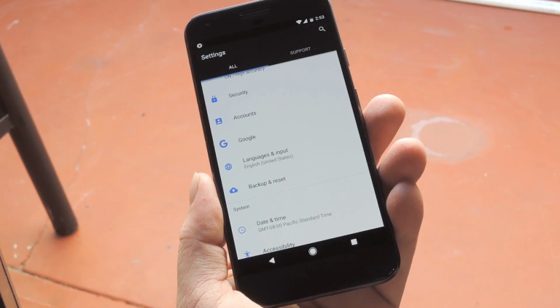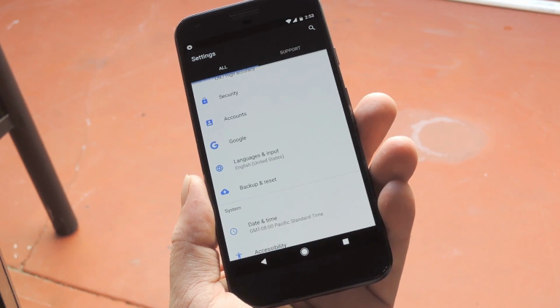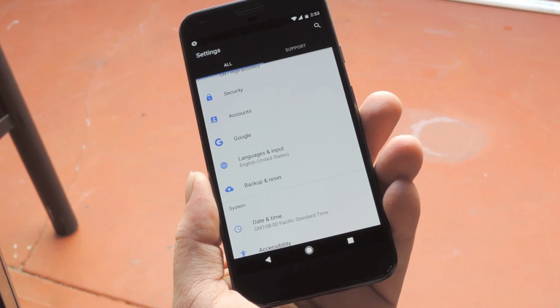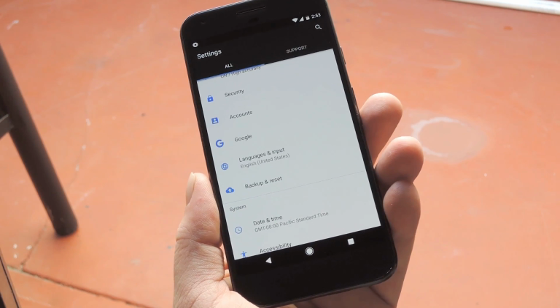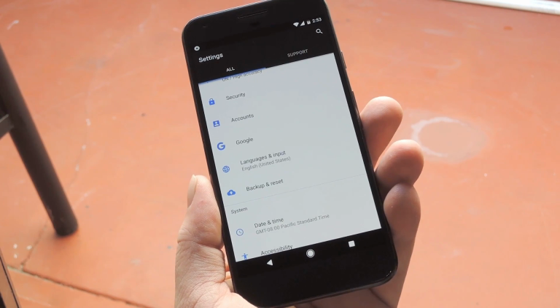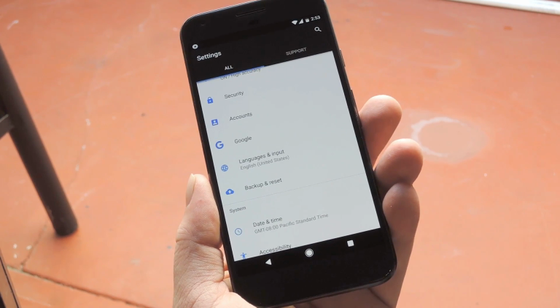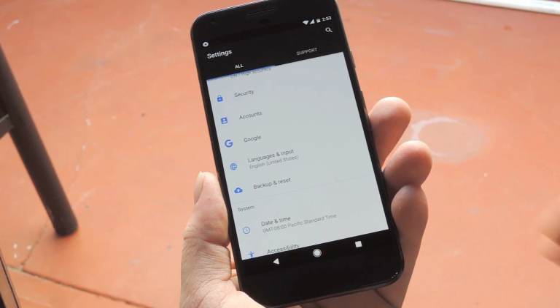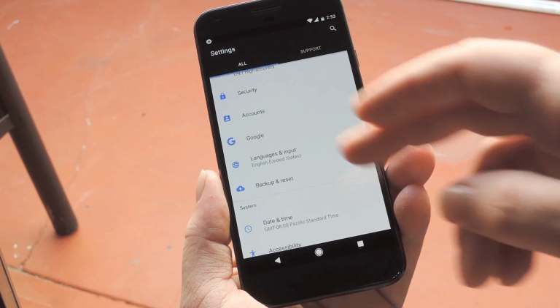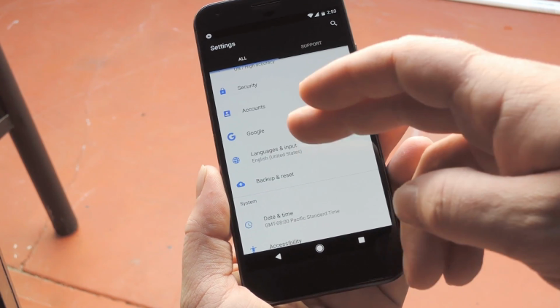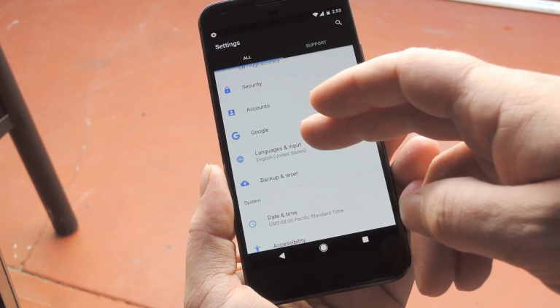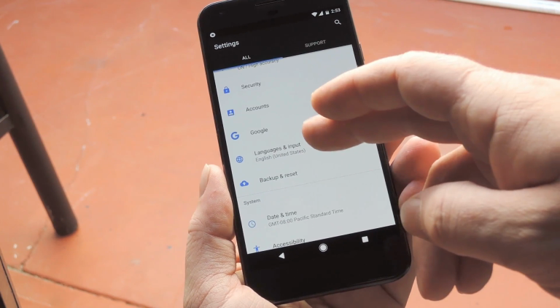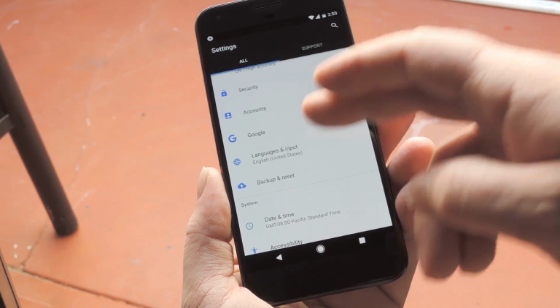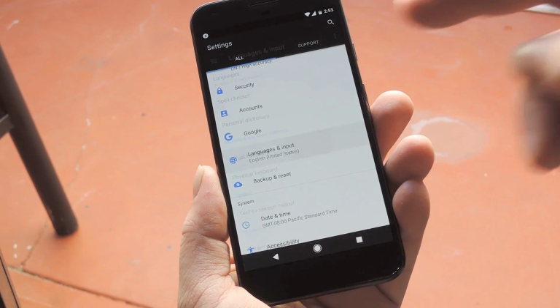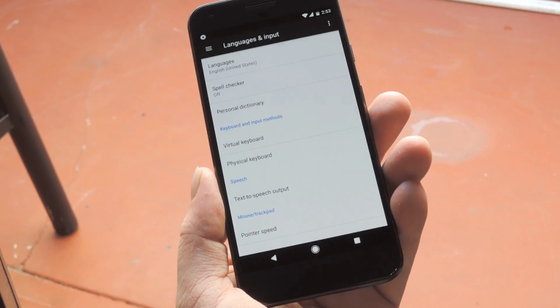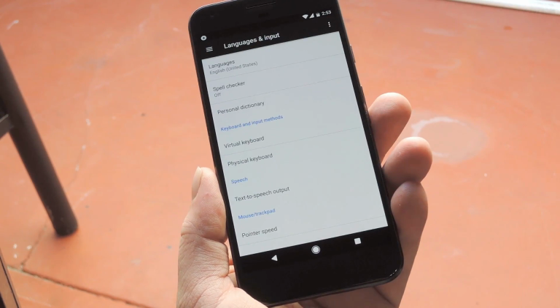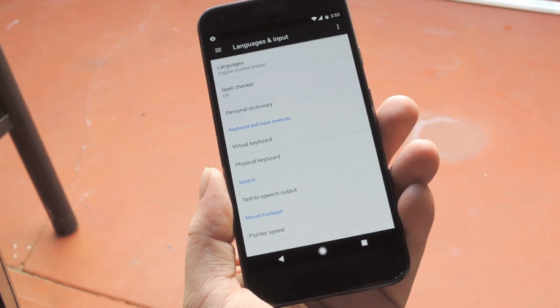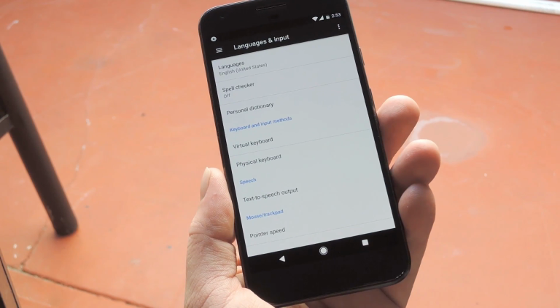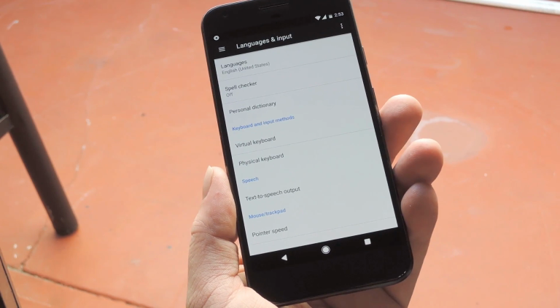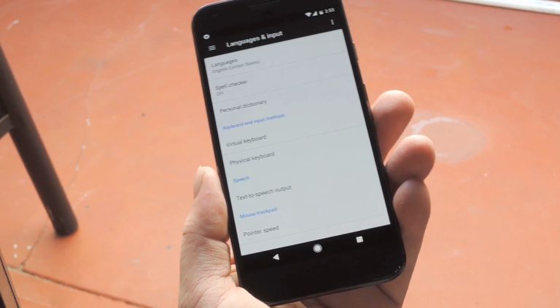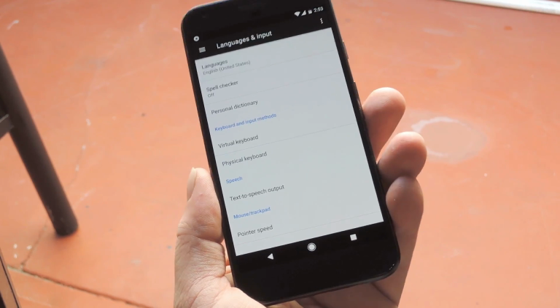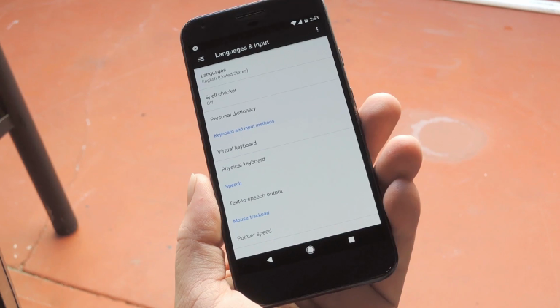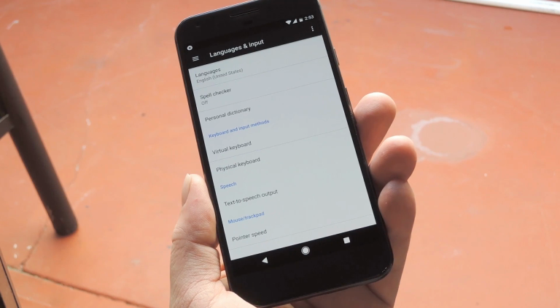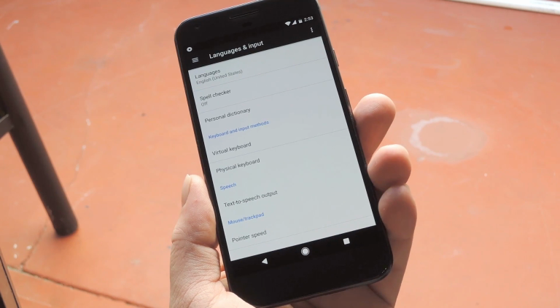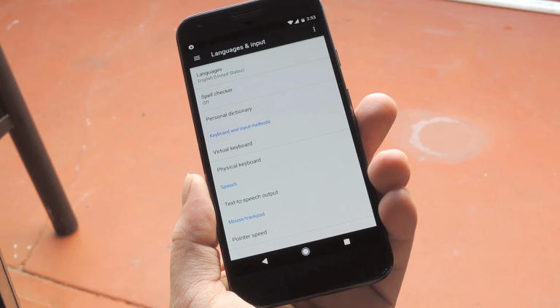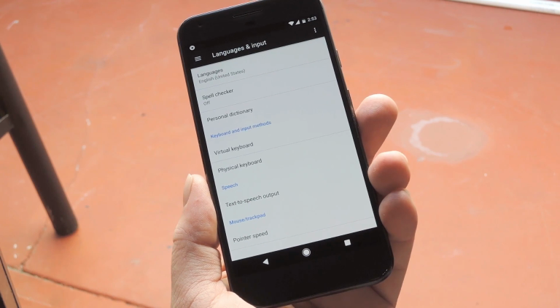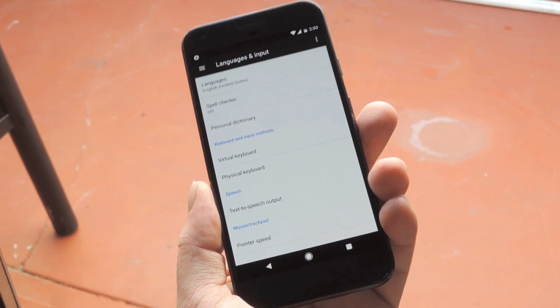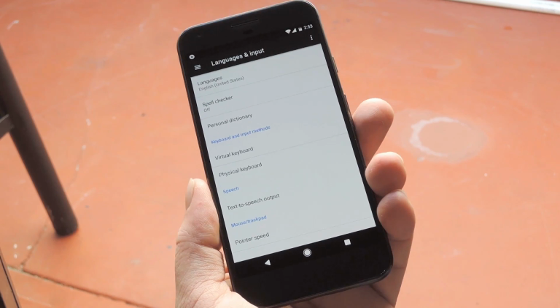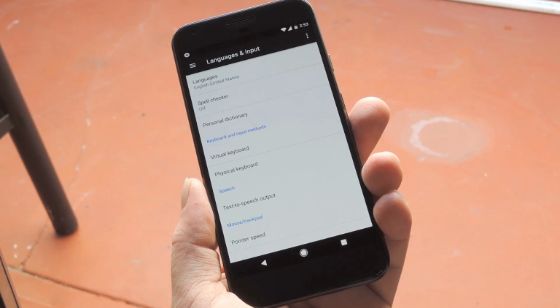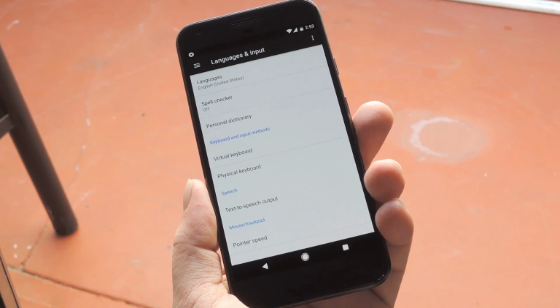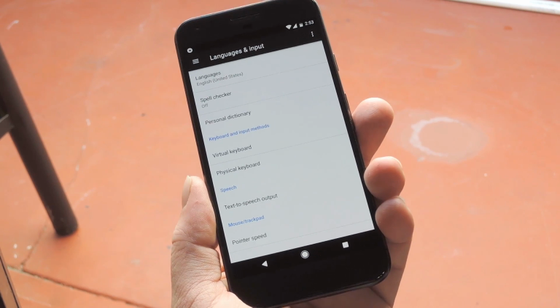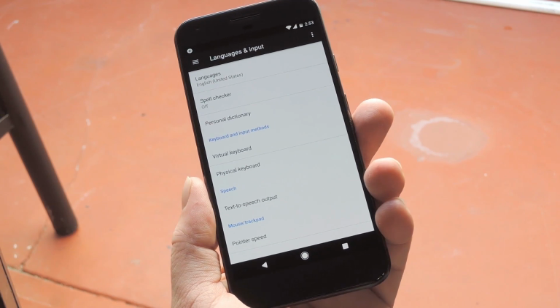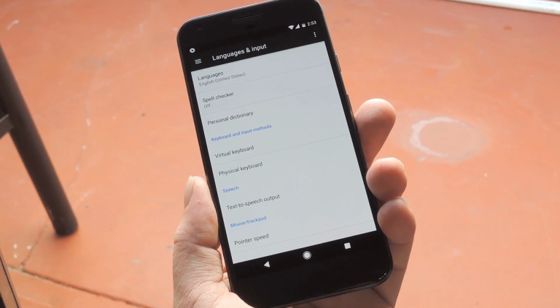For most people, you should go to the Language and Input menu, then open the Current Keyboard option and select Choose Keyboard.